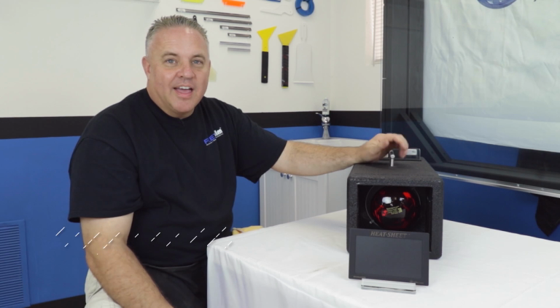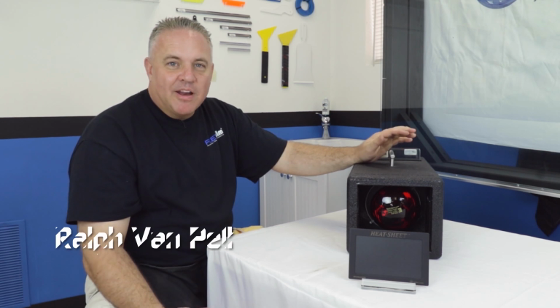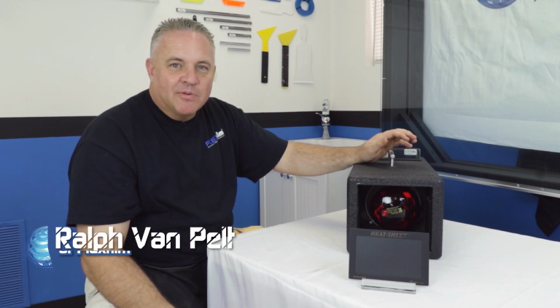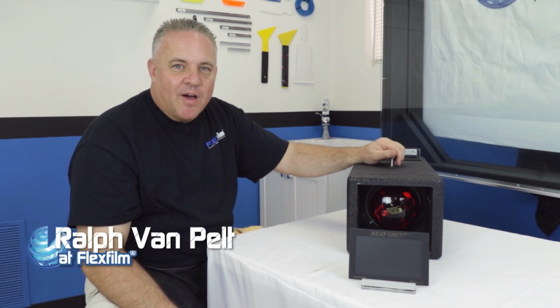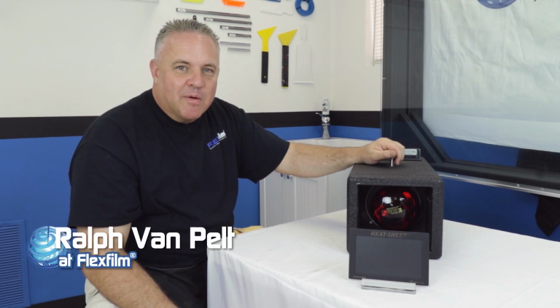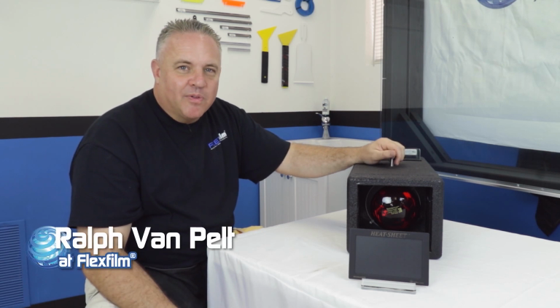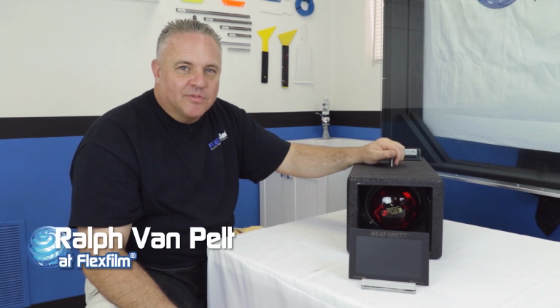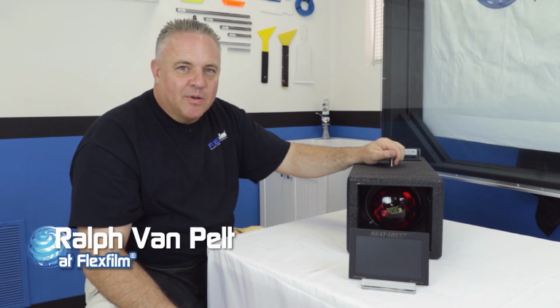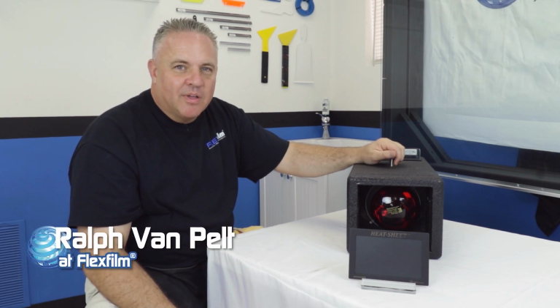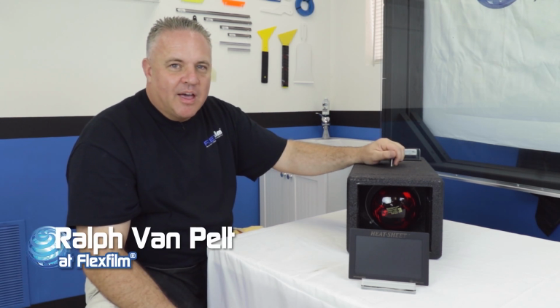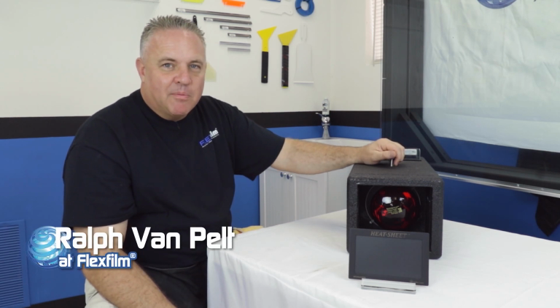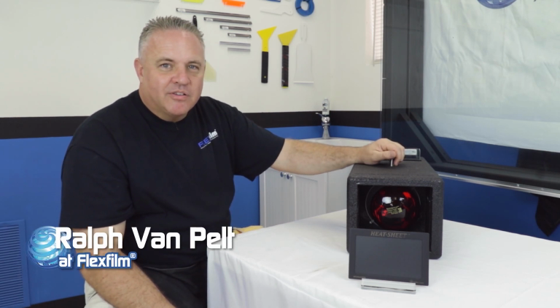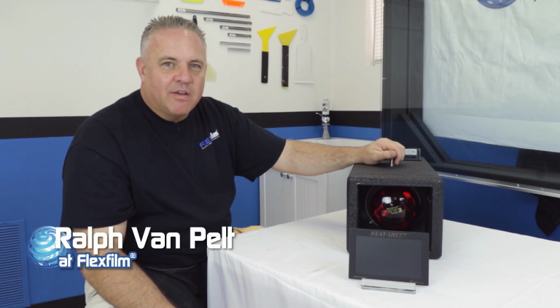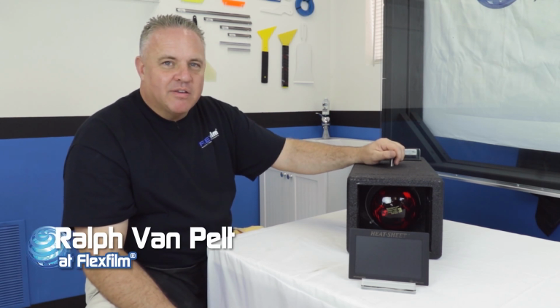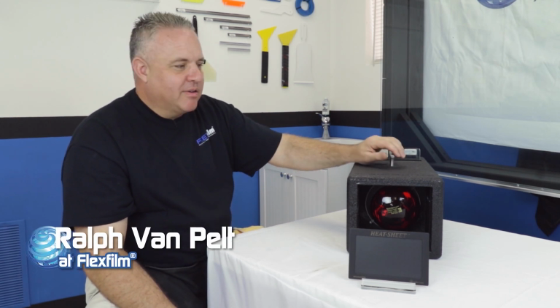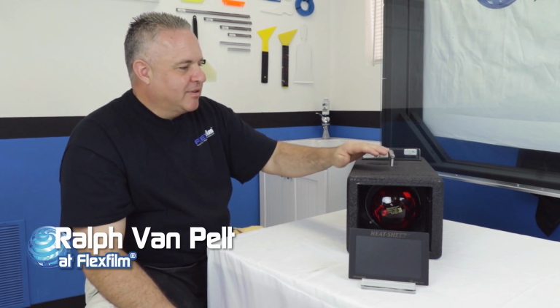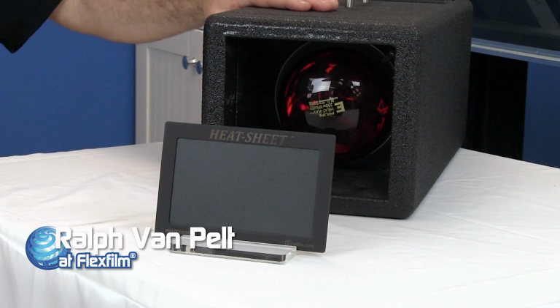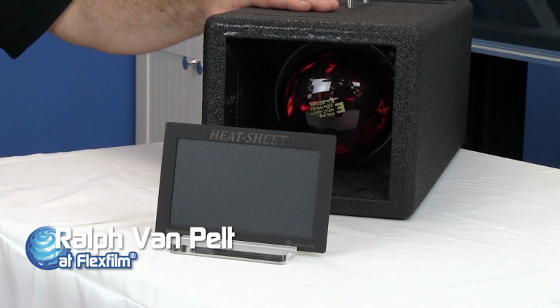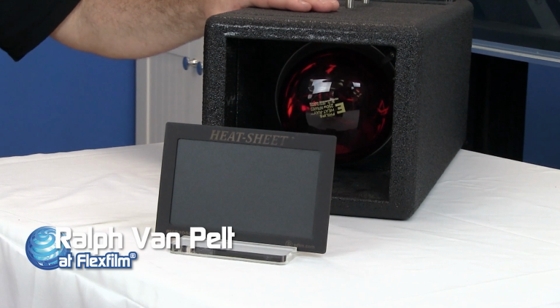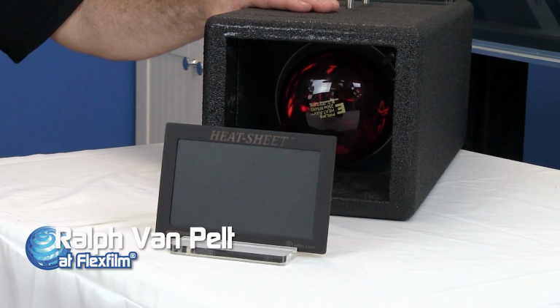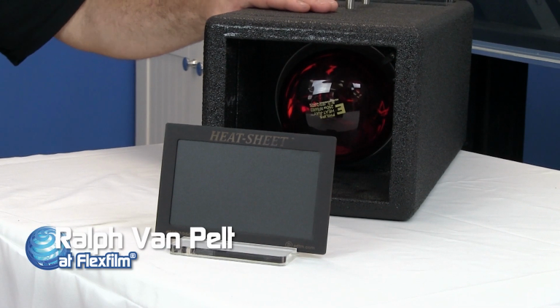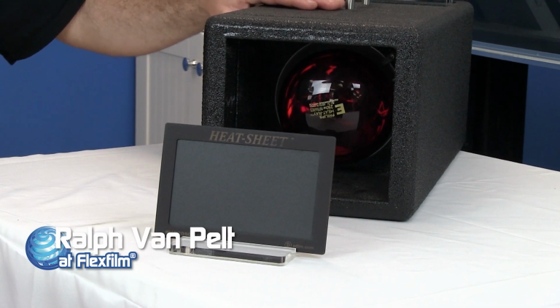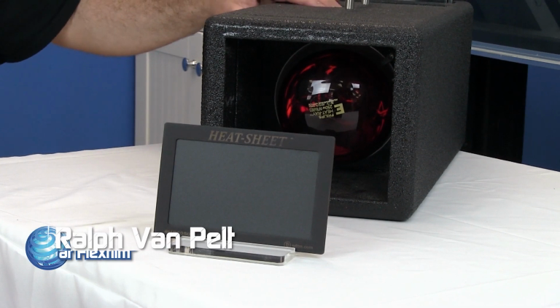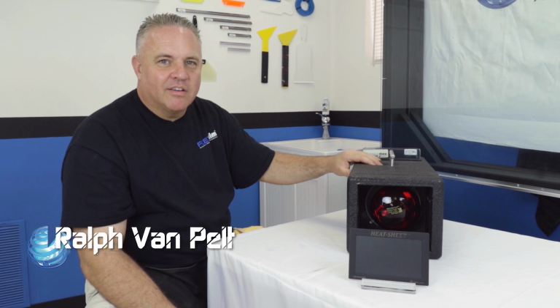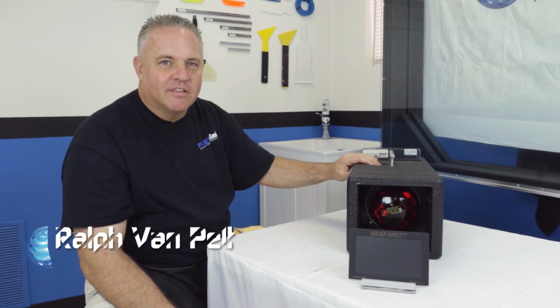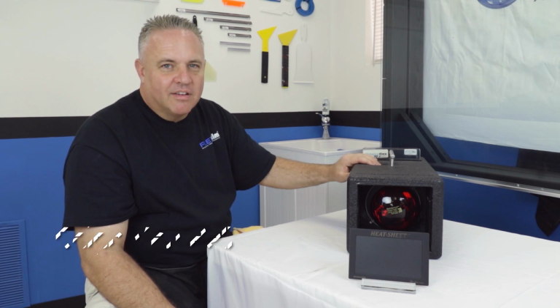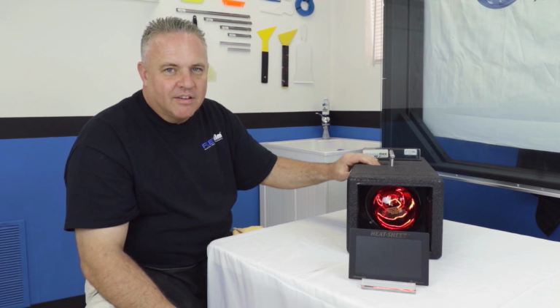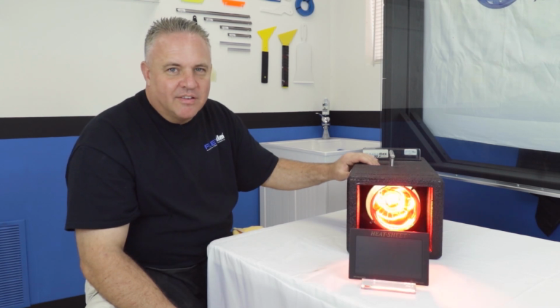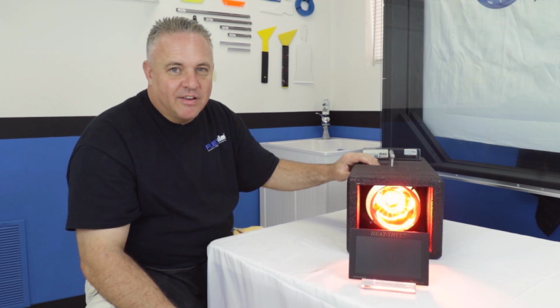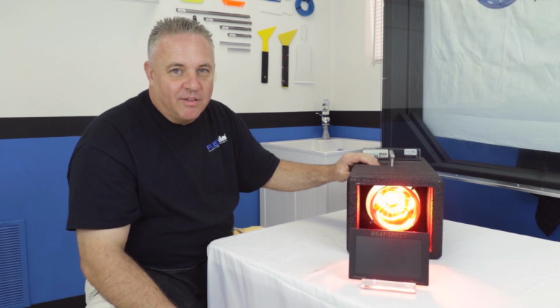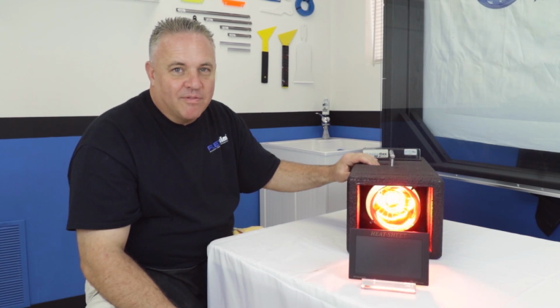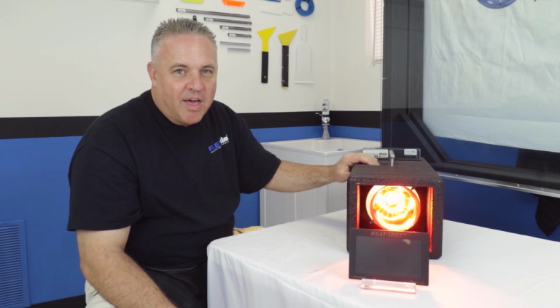Hey, my name is Ralph and I'm with FlexFilm, and I'm going to show you how you can use a simple heat lamp demonstration like this to get your life back.